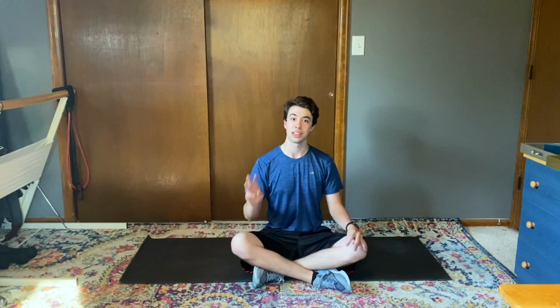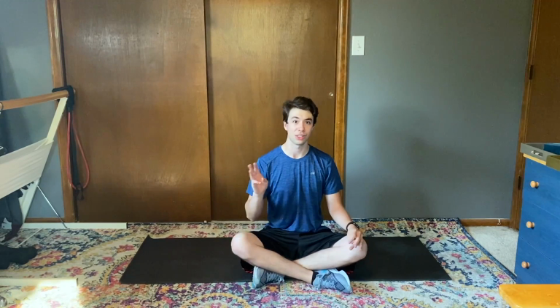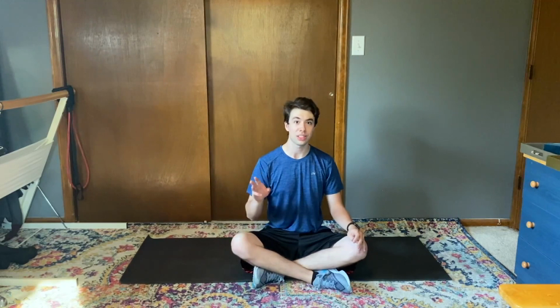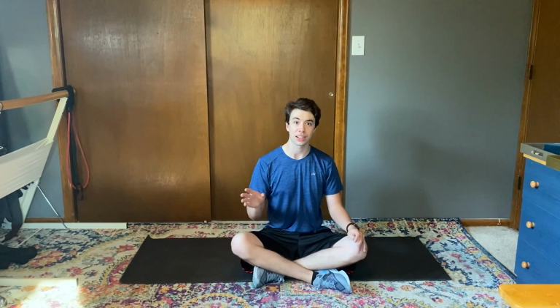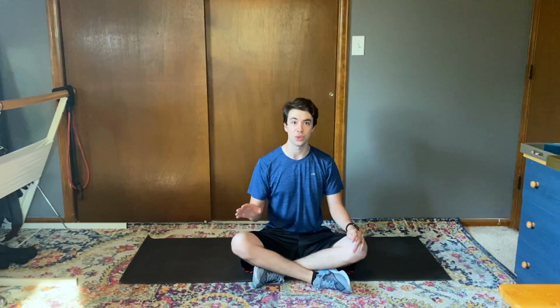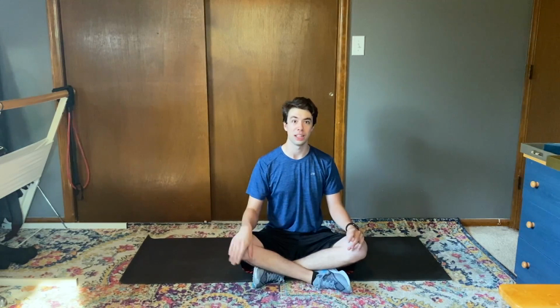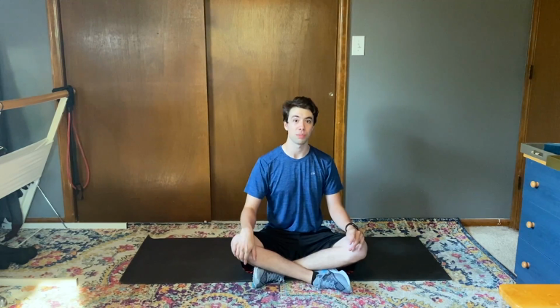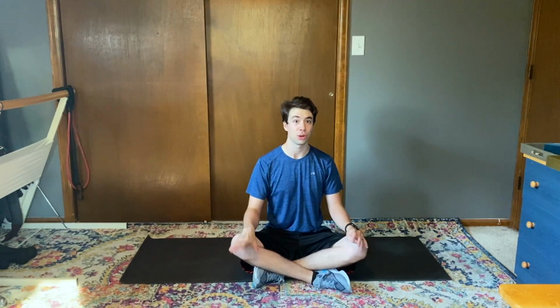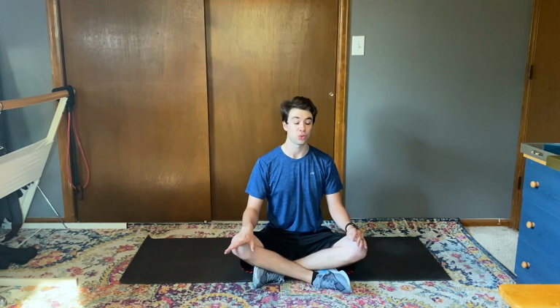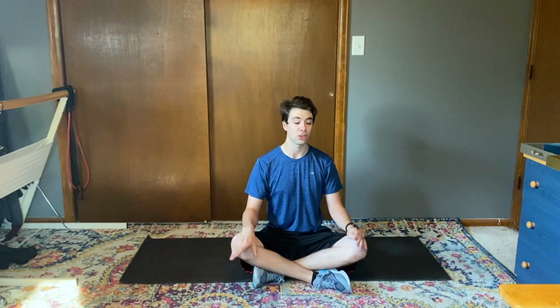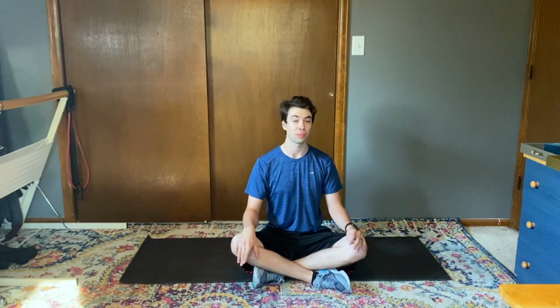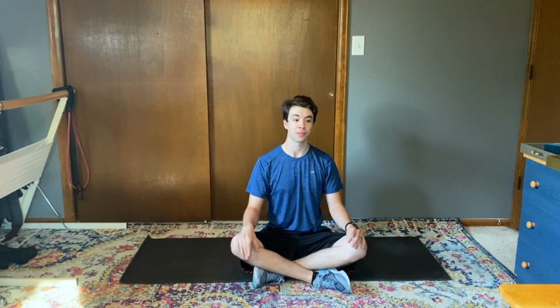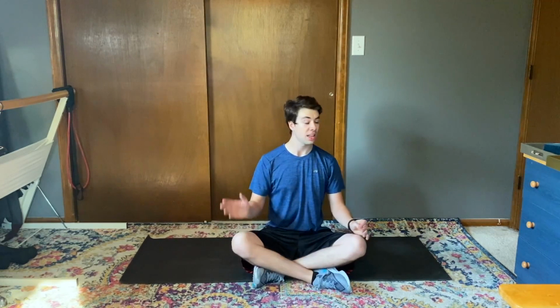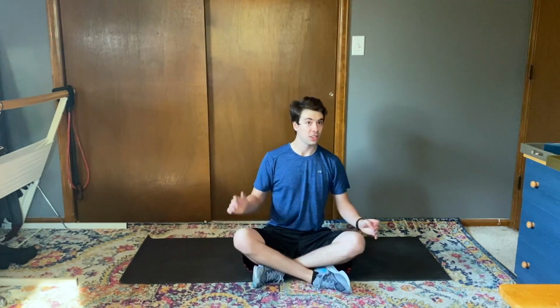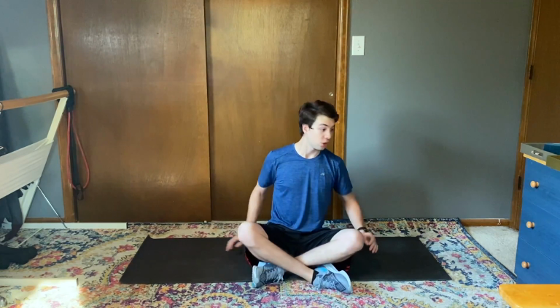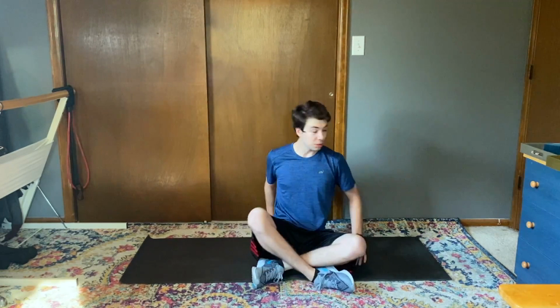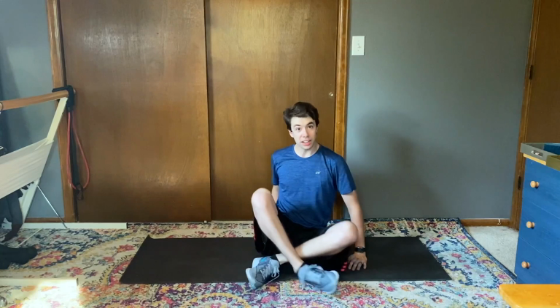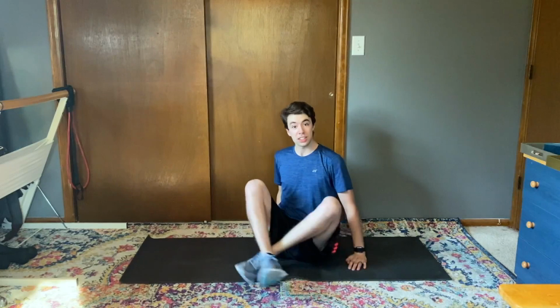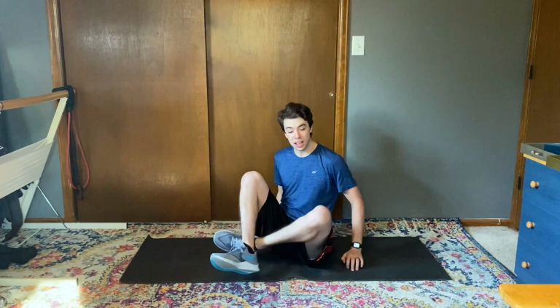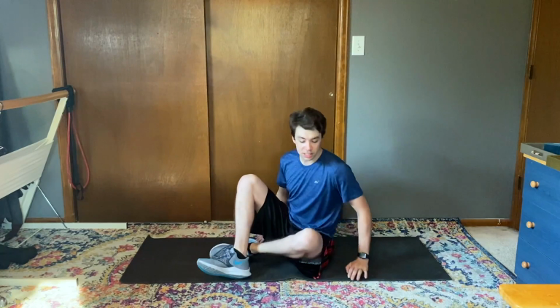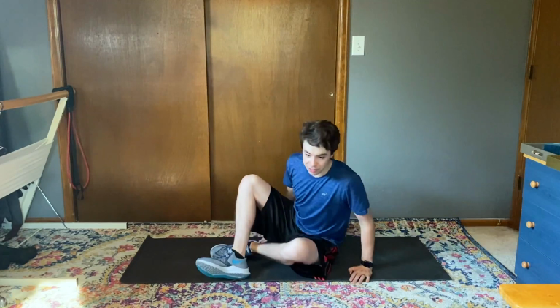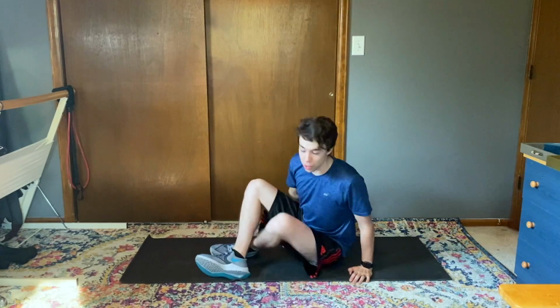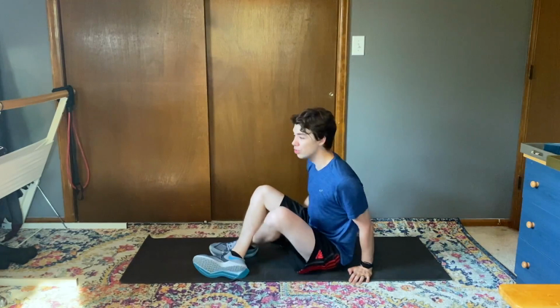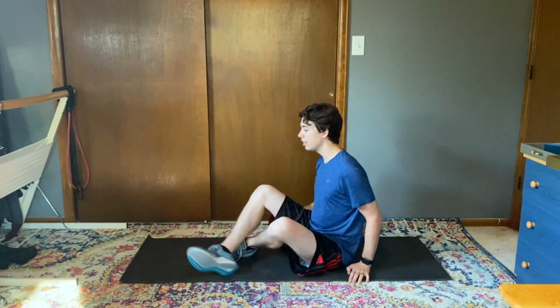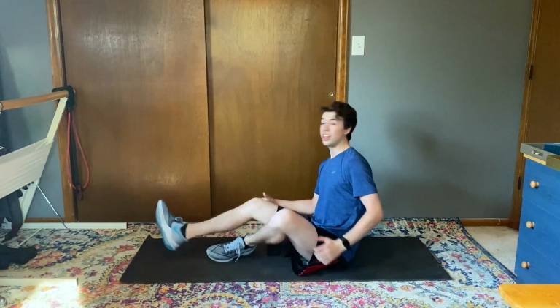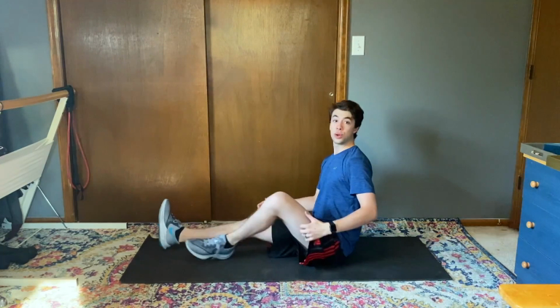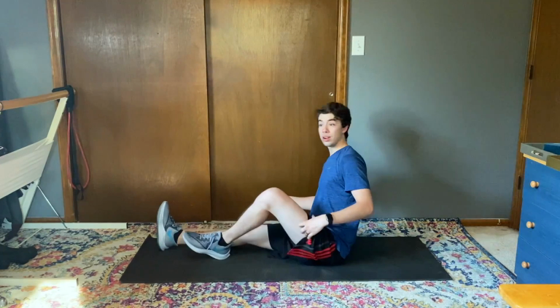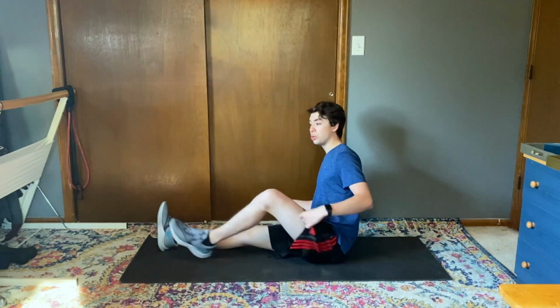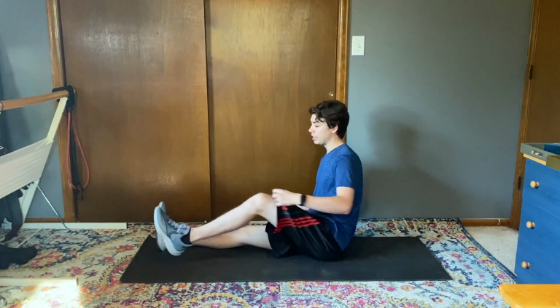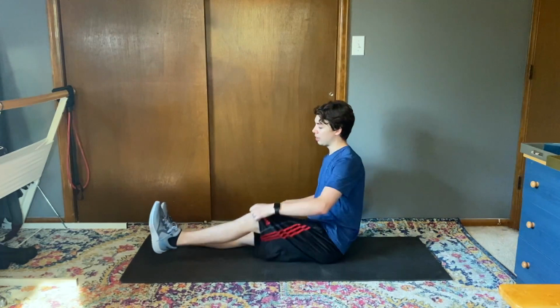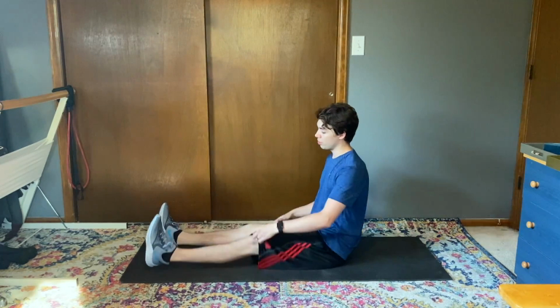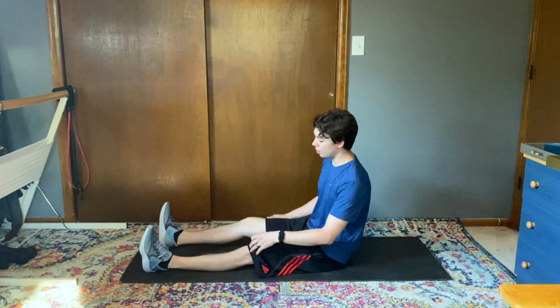Again, 30 seconds to a minute per stretch. So I normally like to stay sitting for most of it — we are cooling down after all.